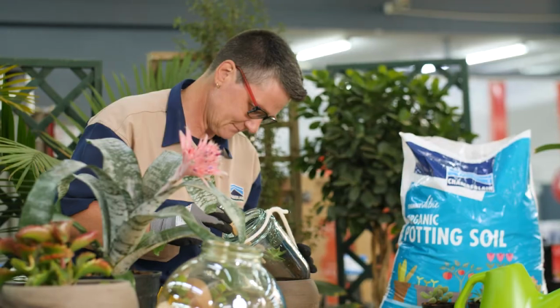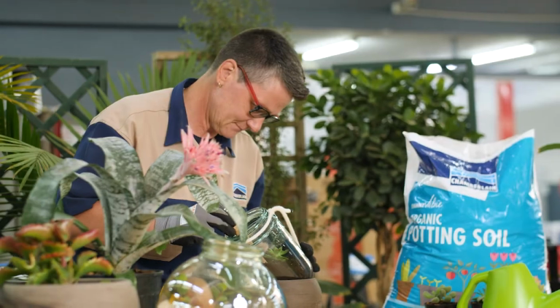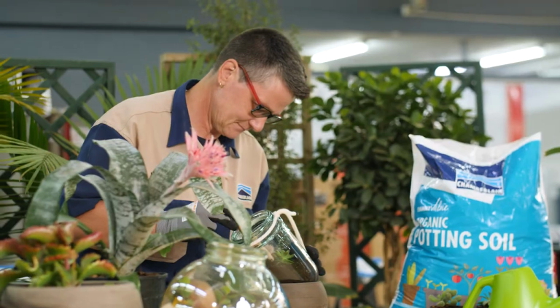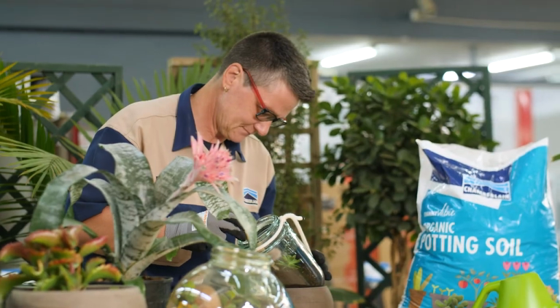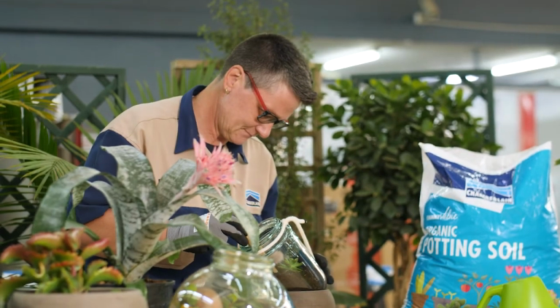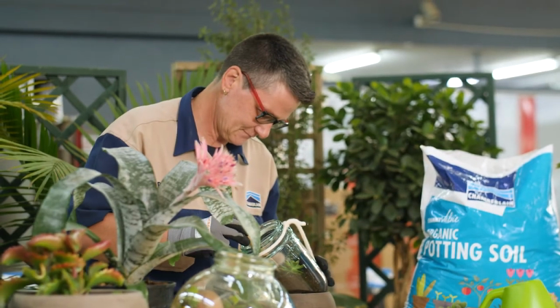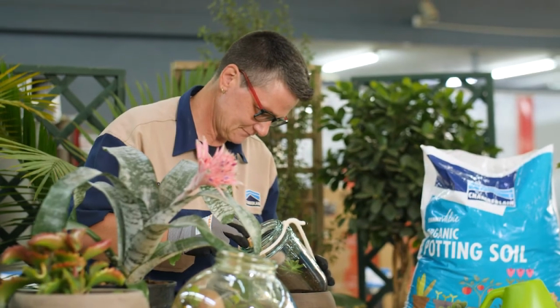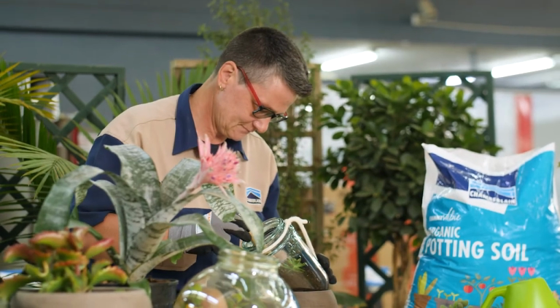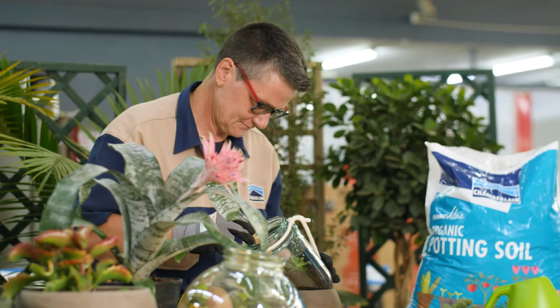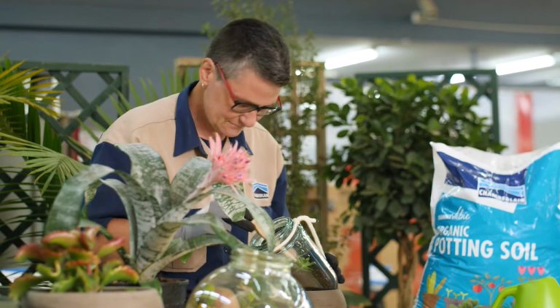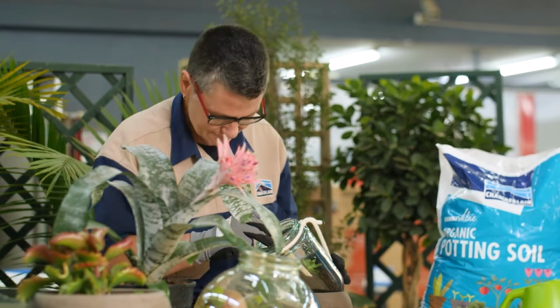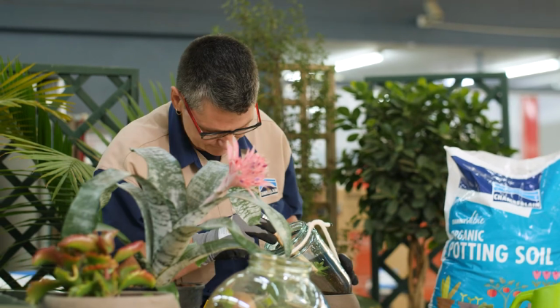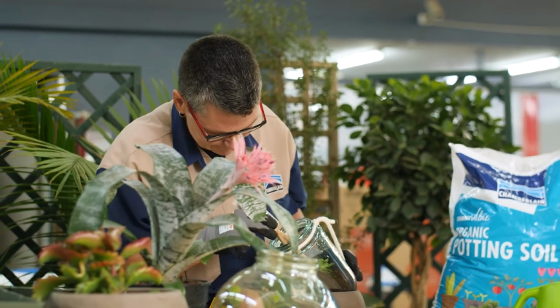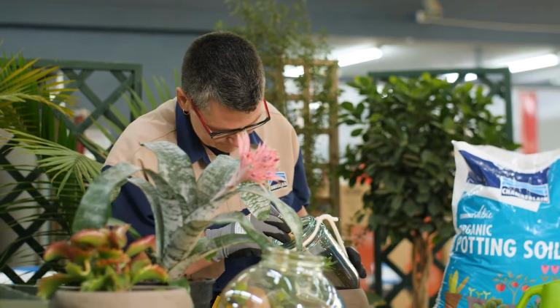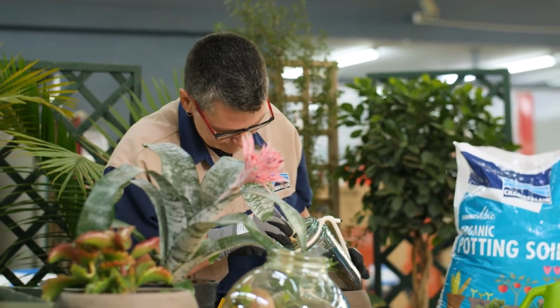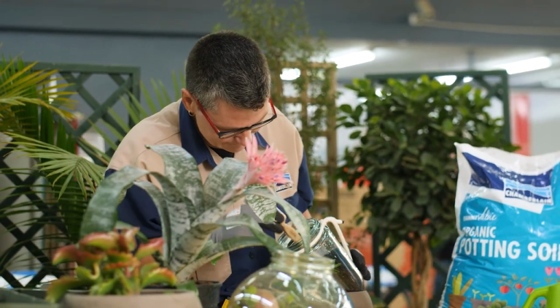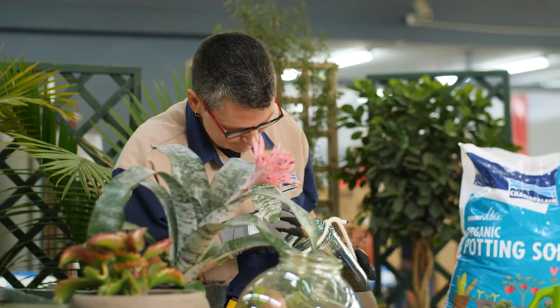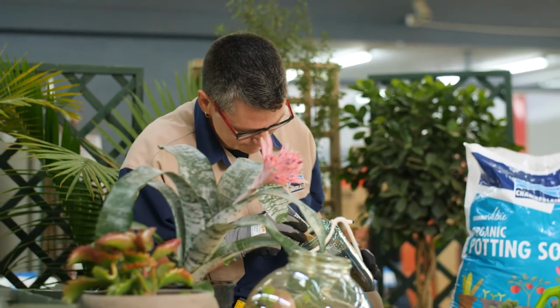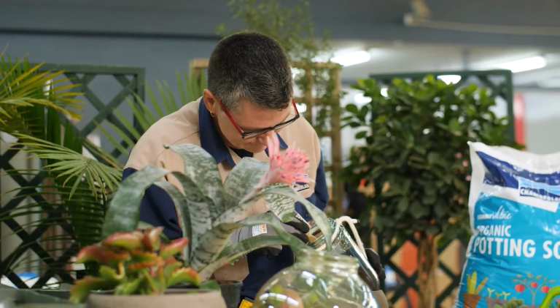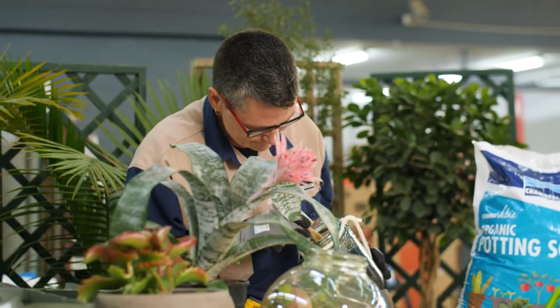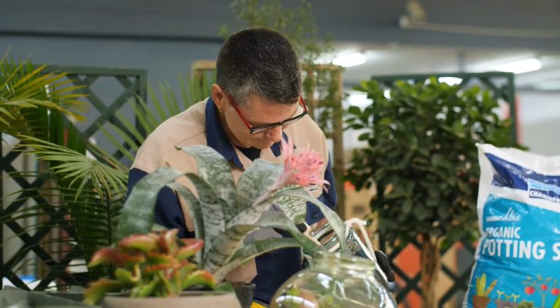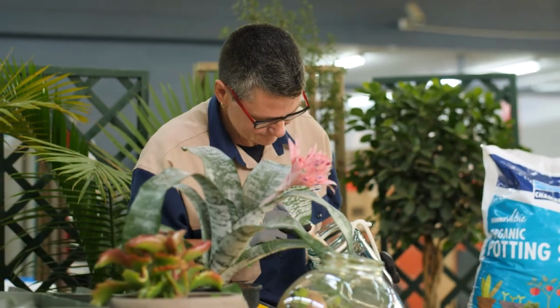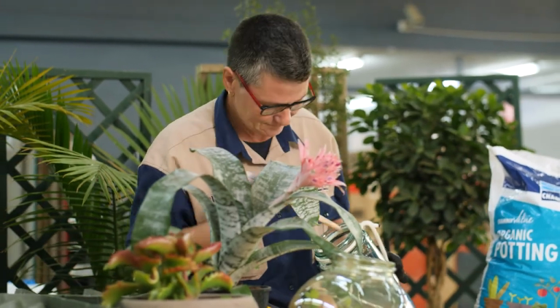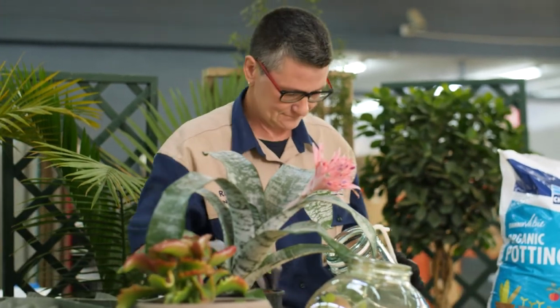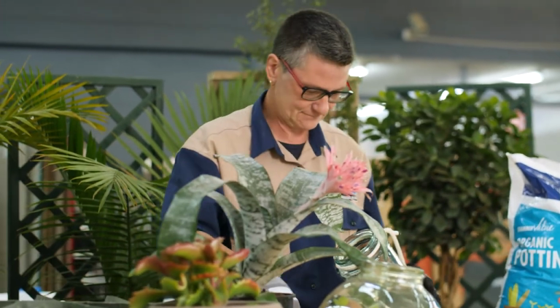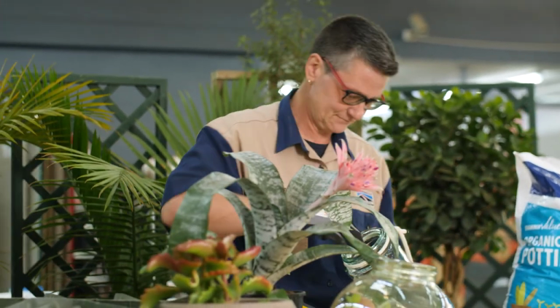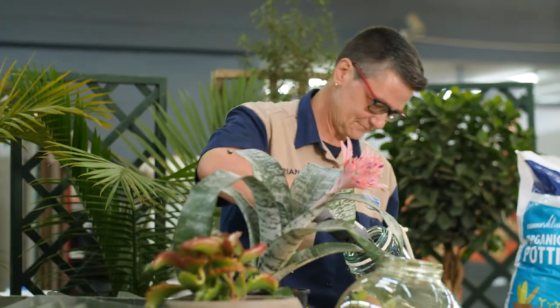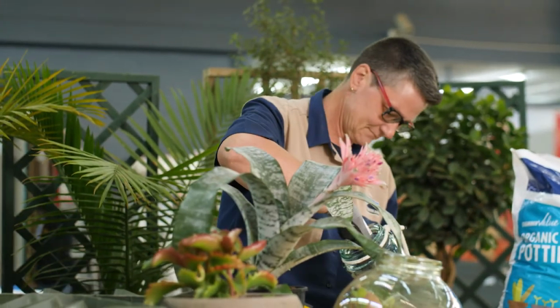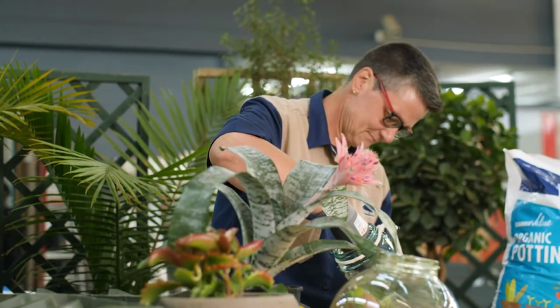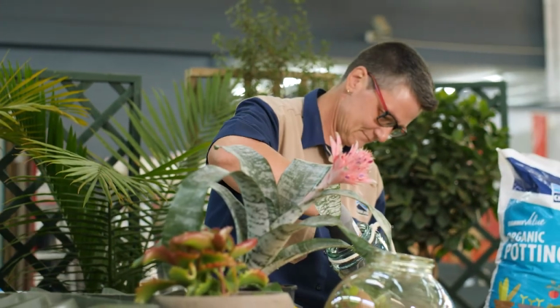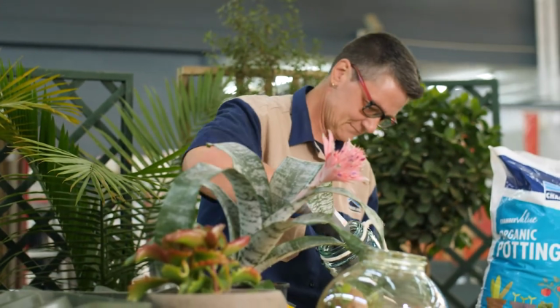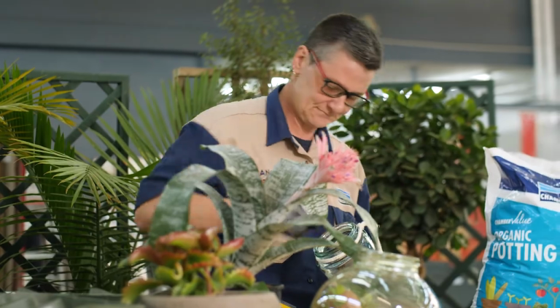Play around with the arrangement, mixing up the types of plants, colors and sizes to make it more visually pleasing.